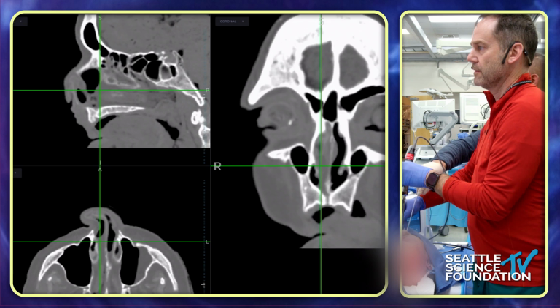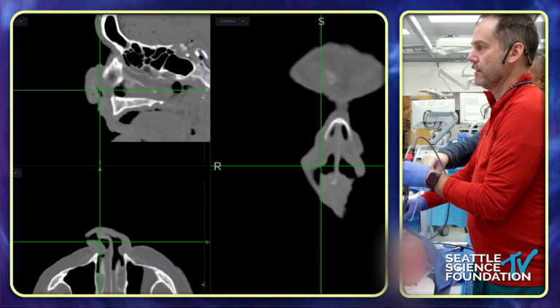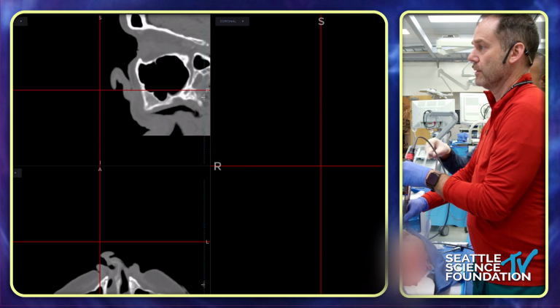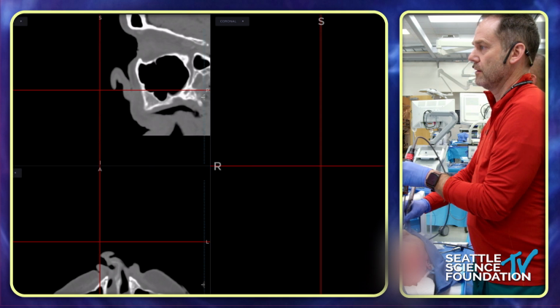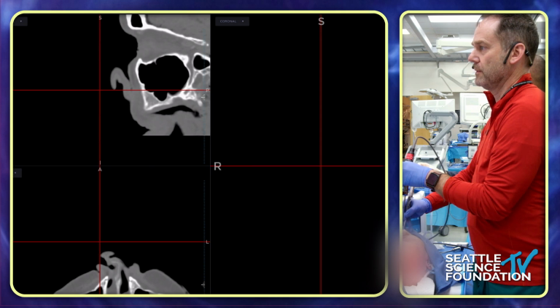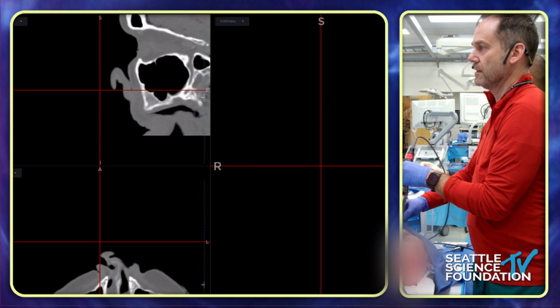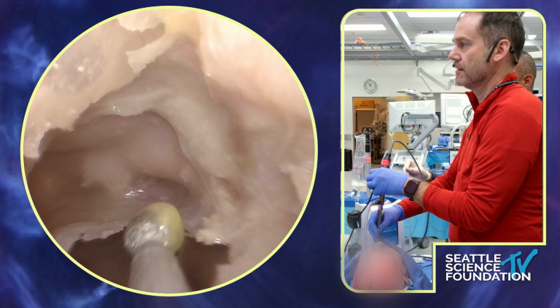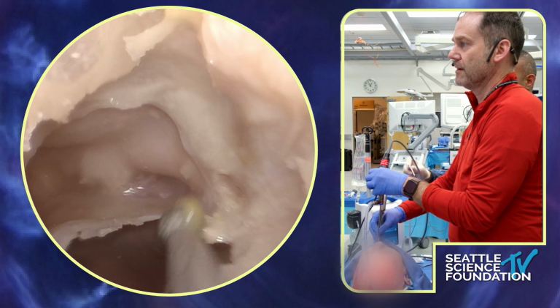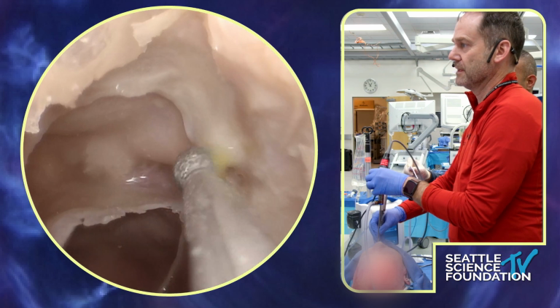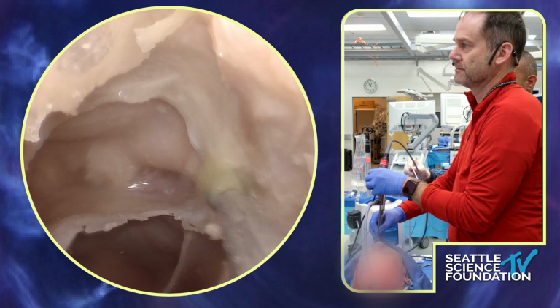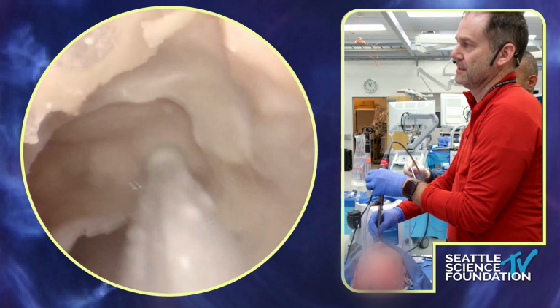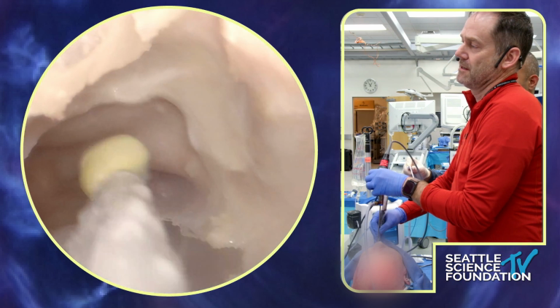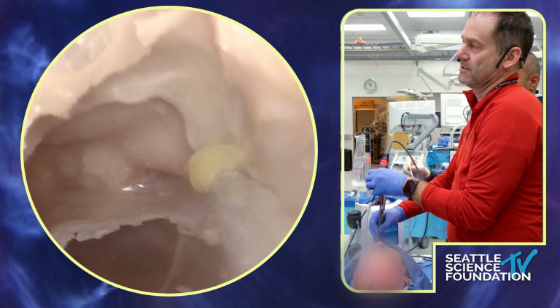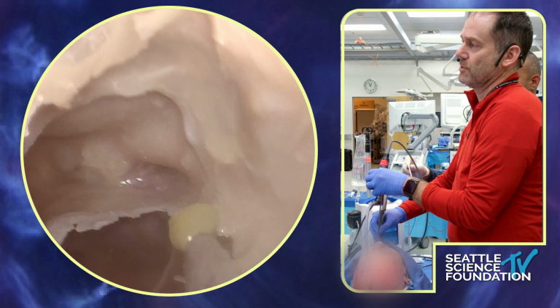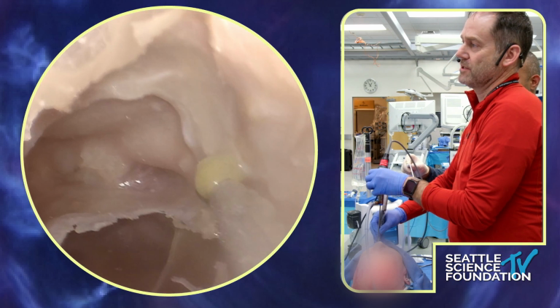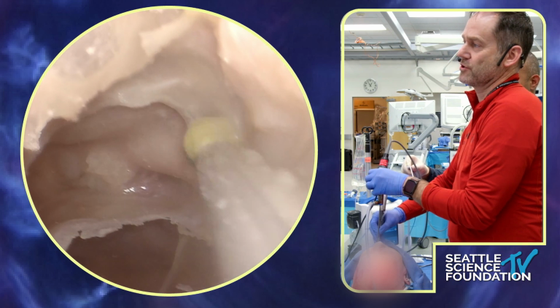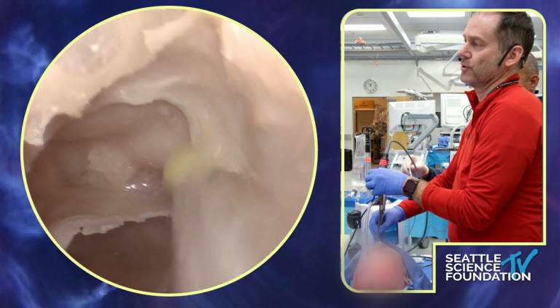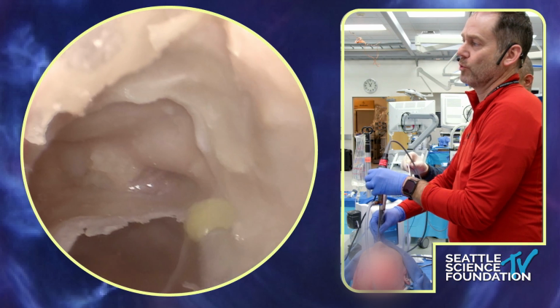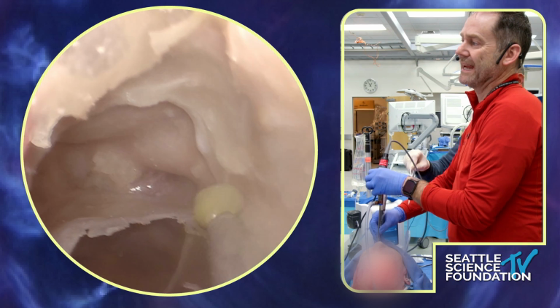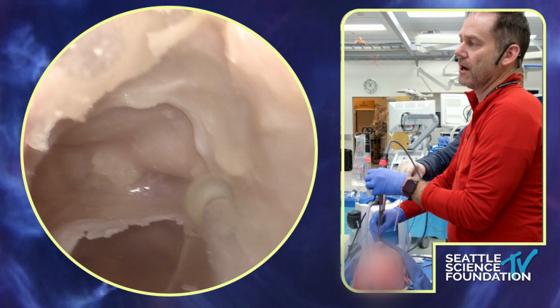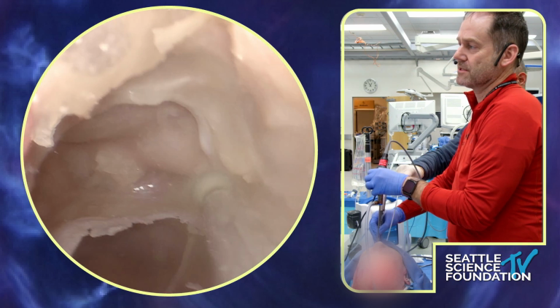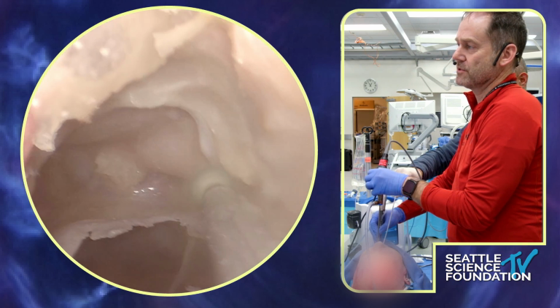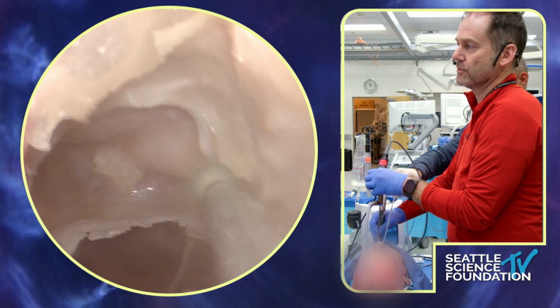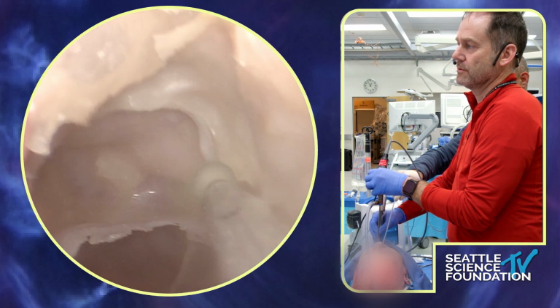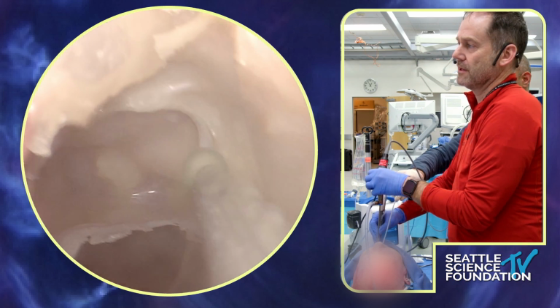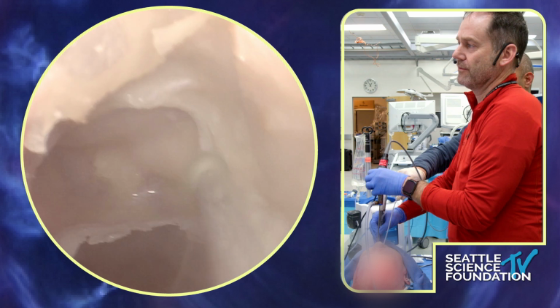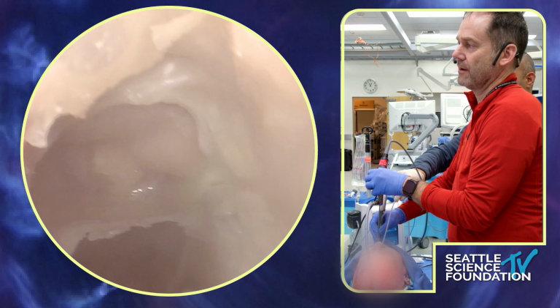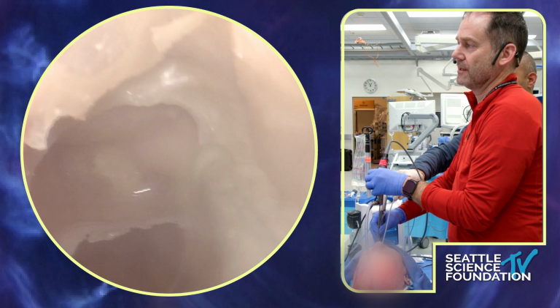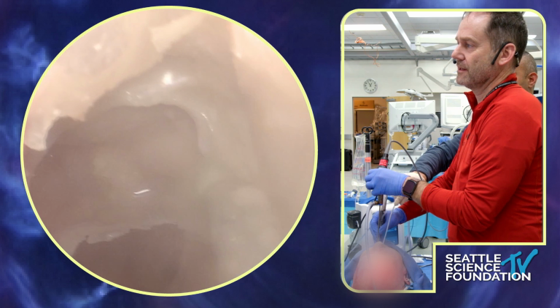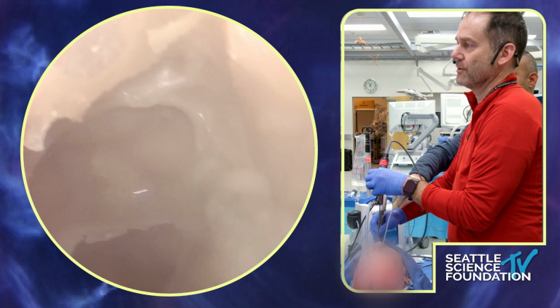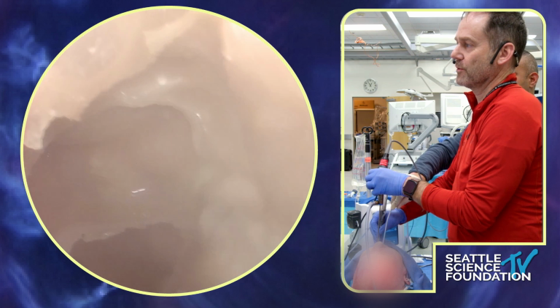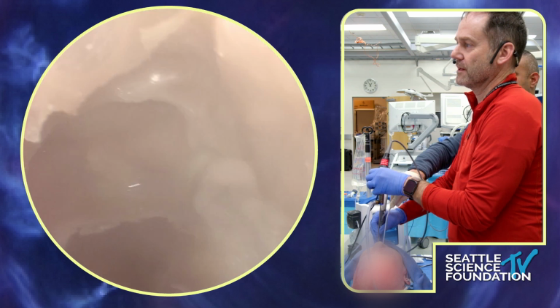There we go — I'm in. I just wanted to show you what not to do in terms of how to get into the orbit.